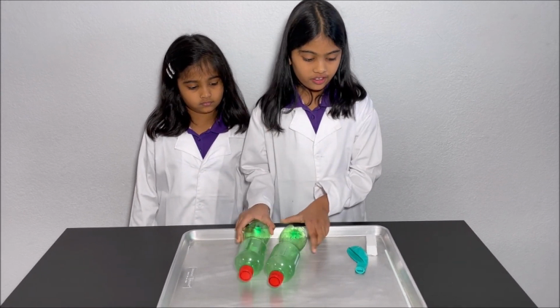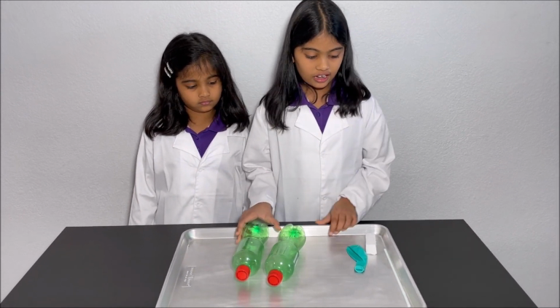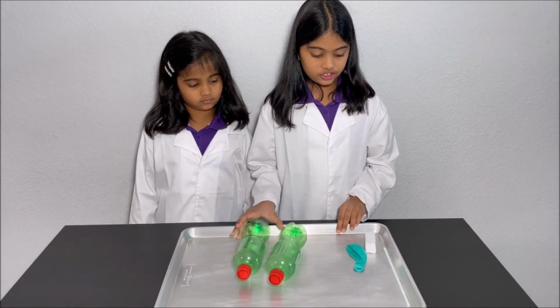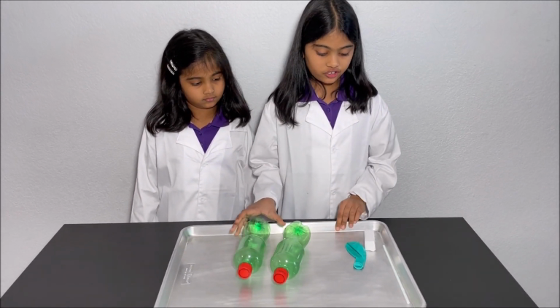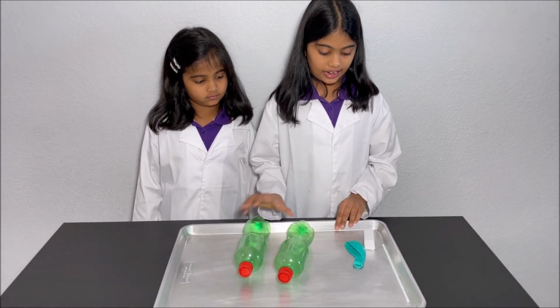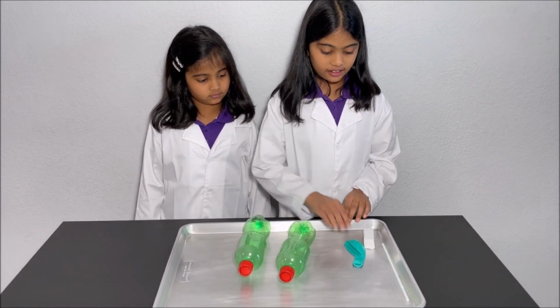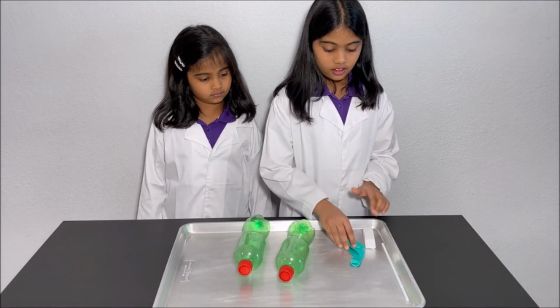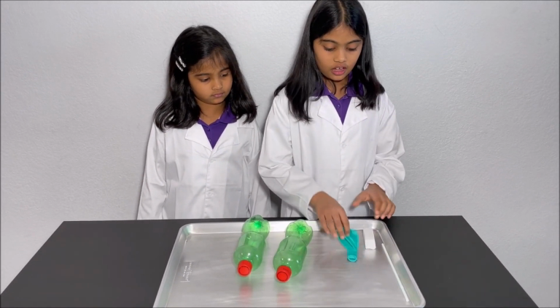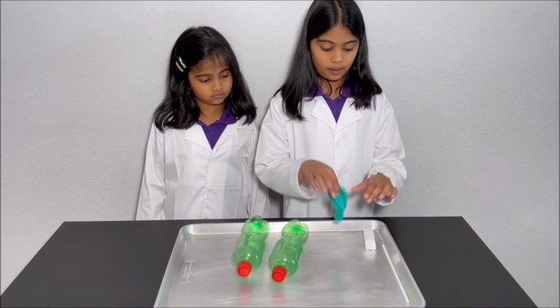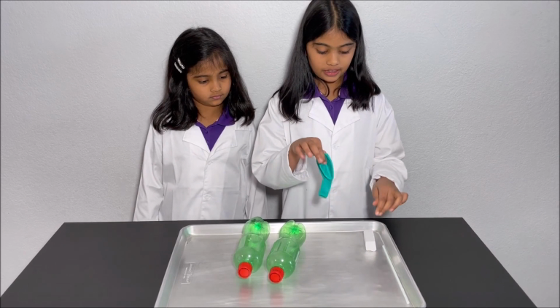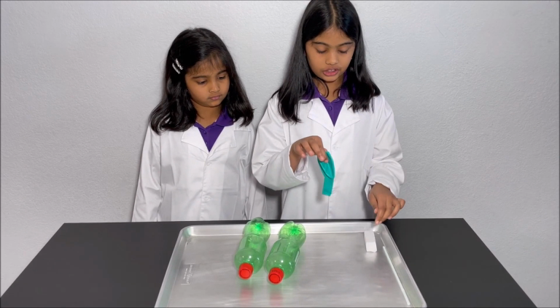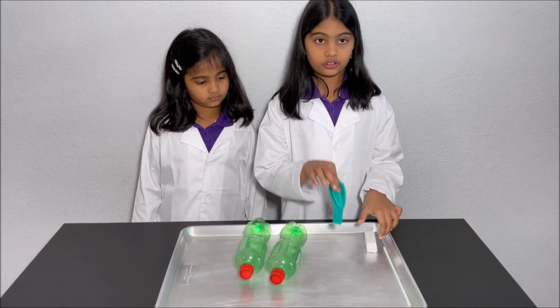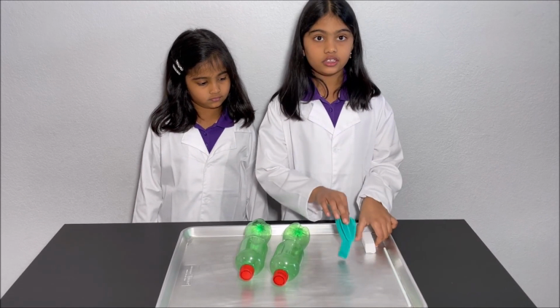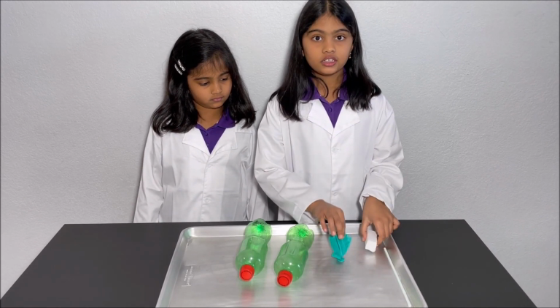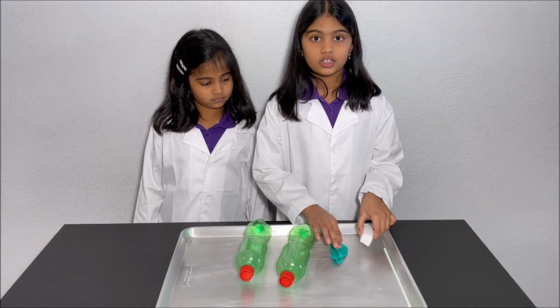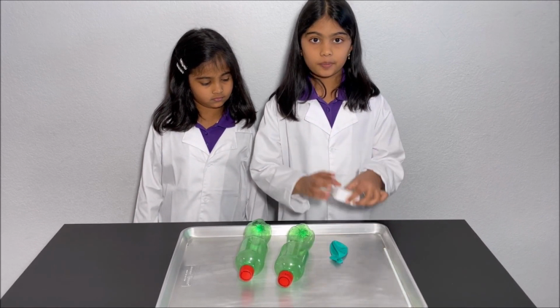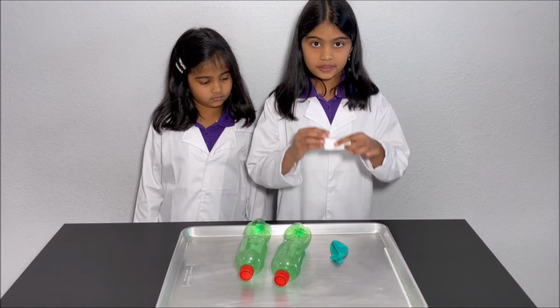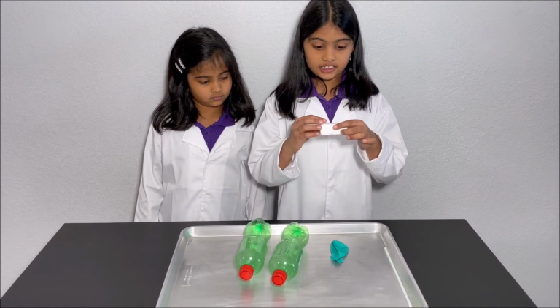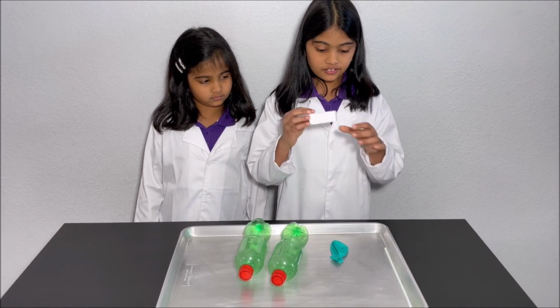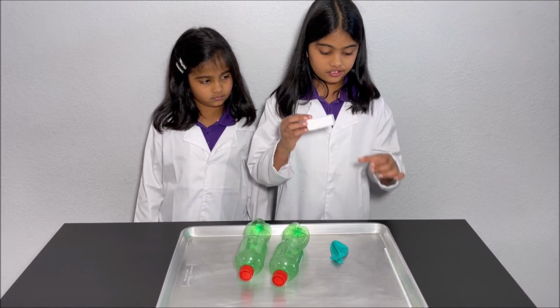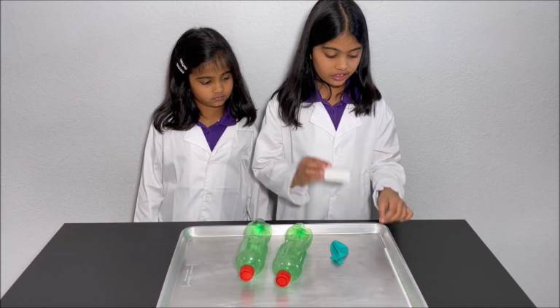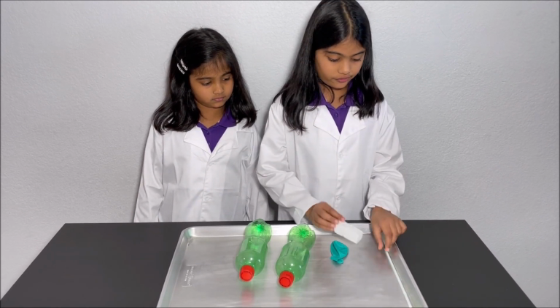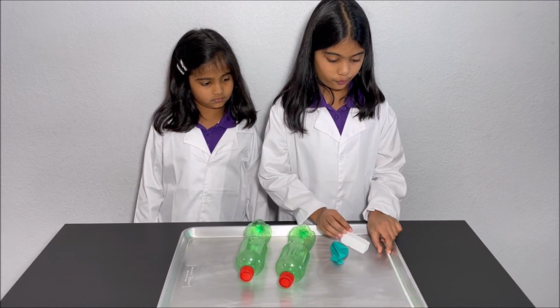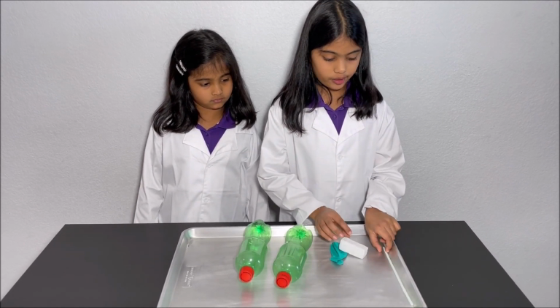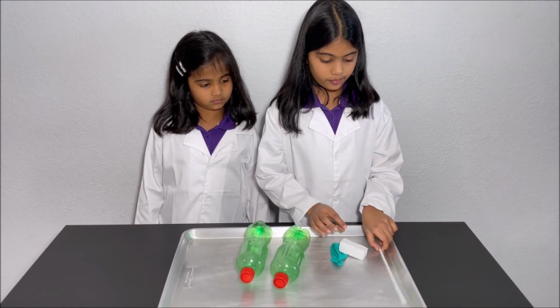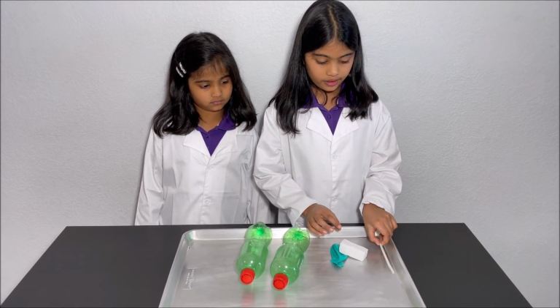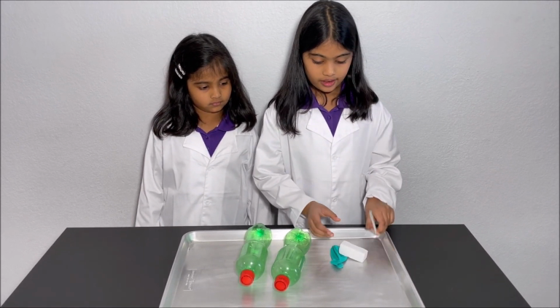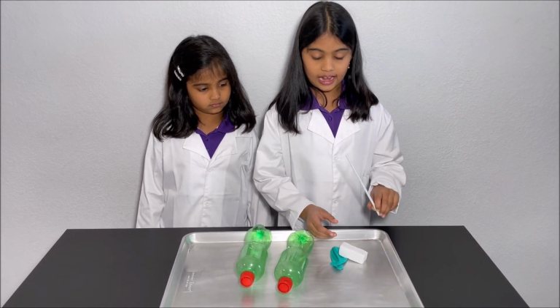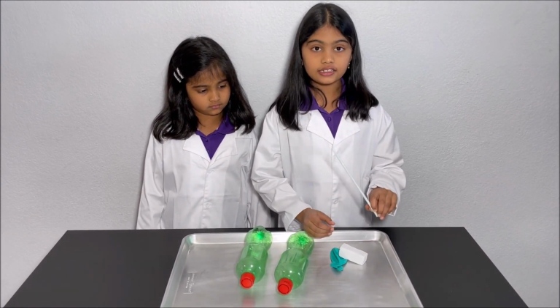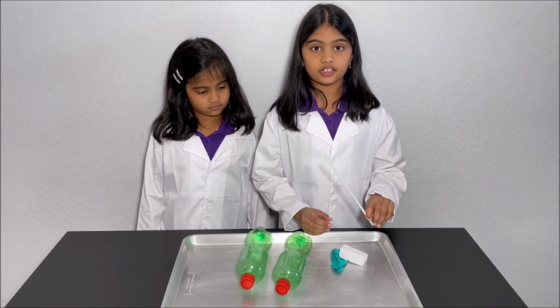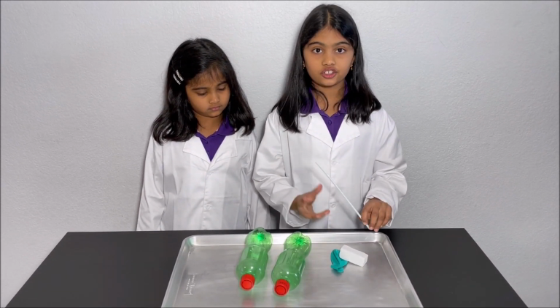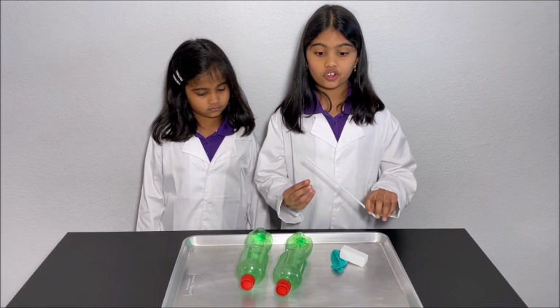For this experiment we need two empty bottles, a tray, a balloon, a piece of Styrofoam, and a straw.